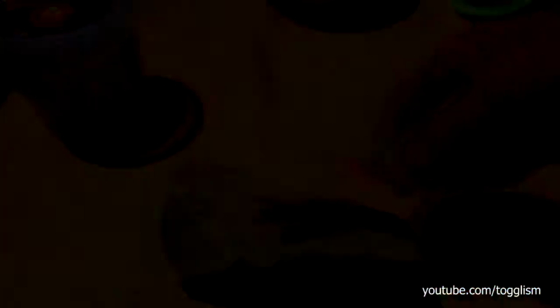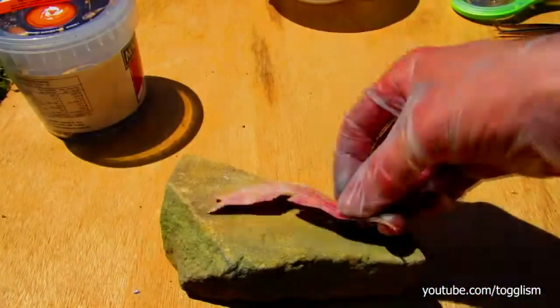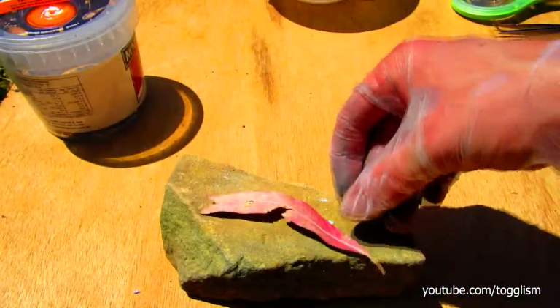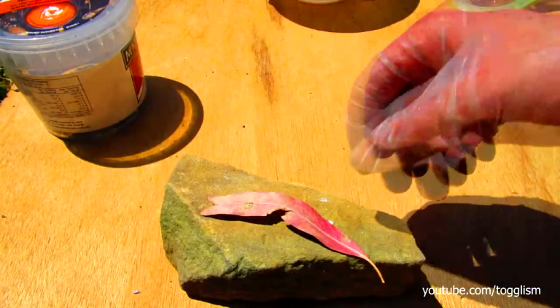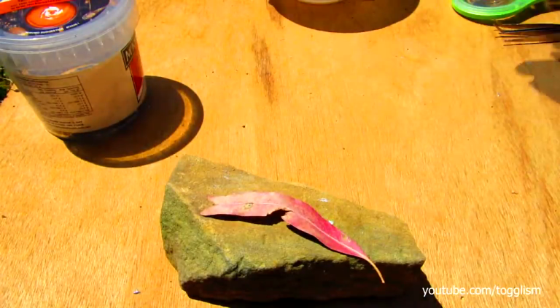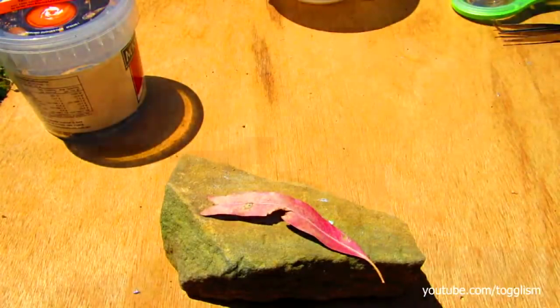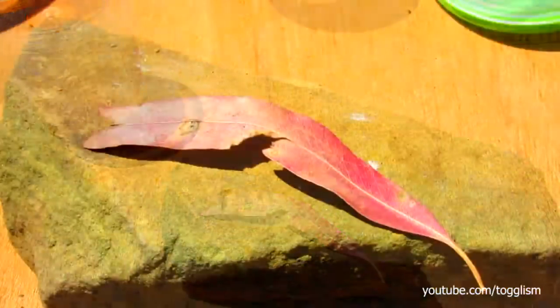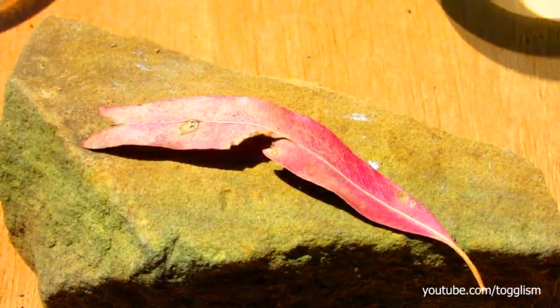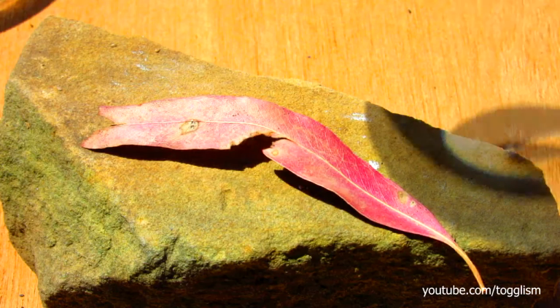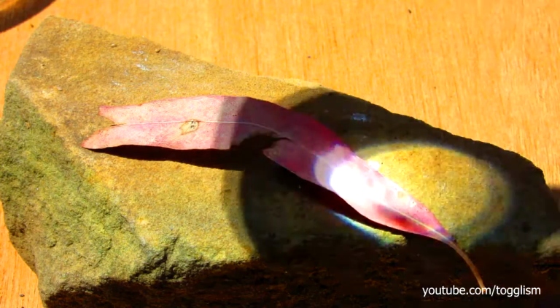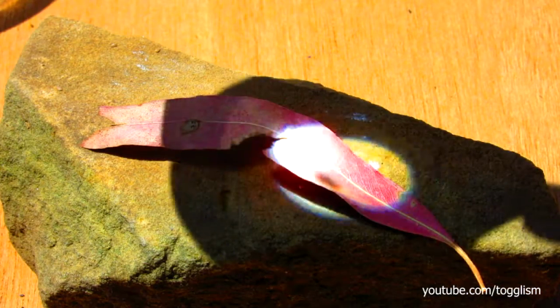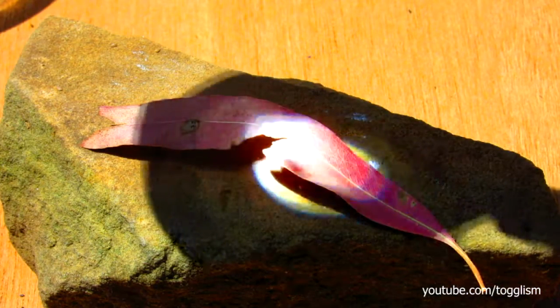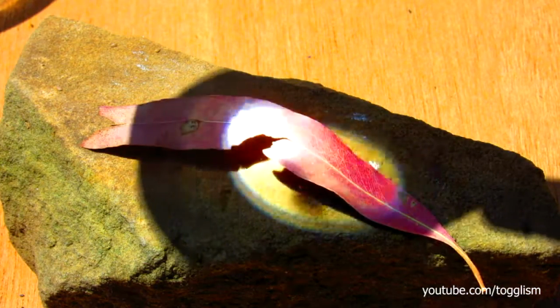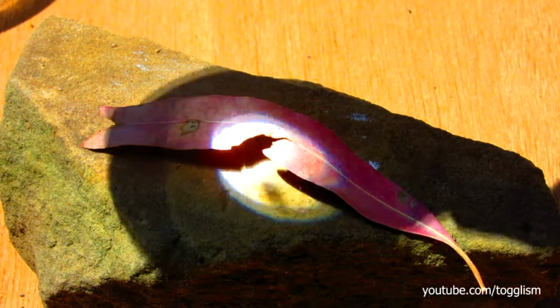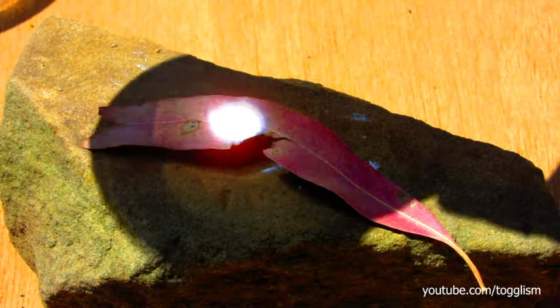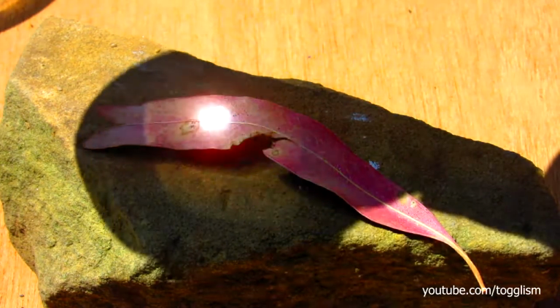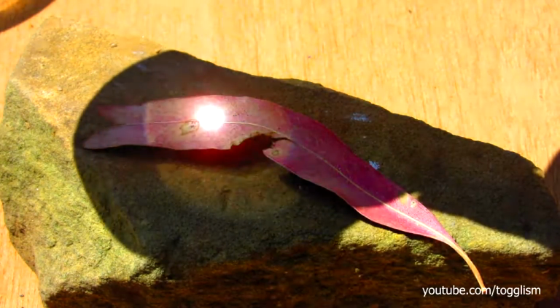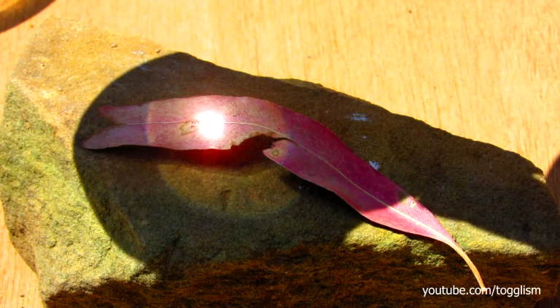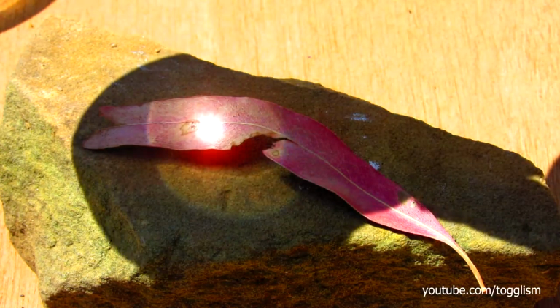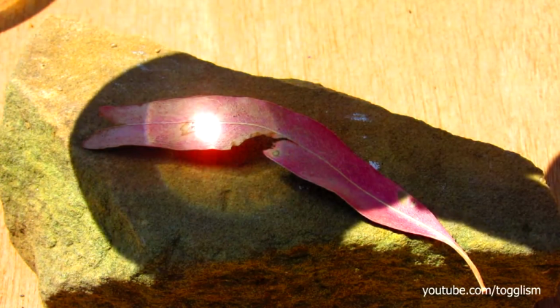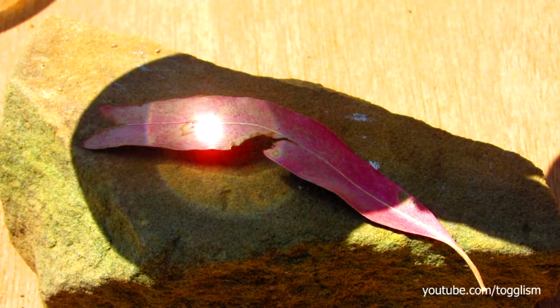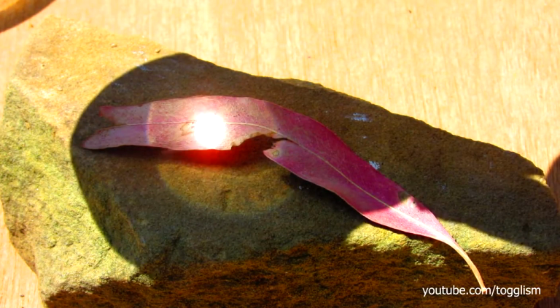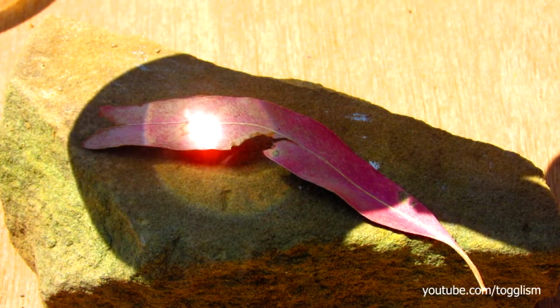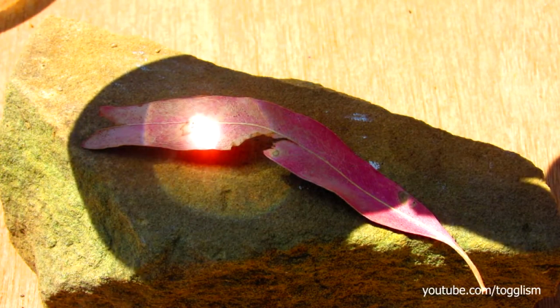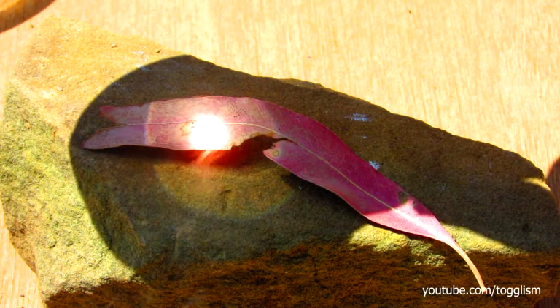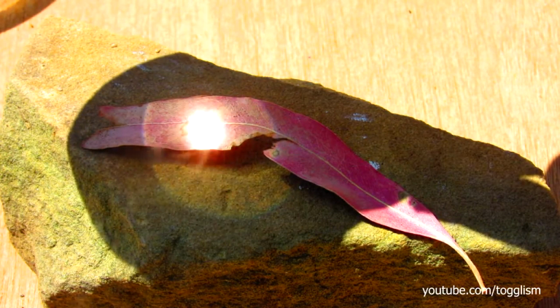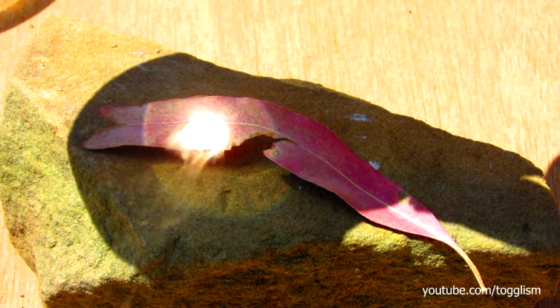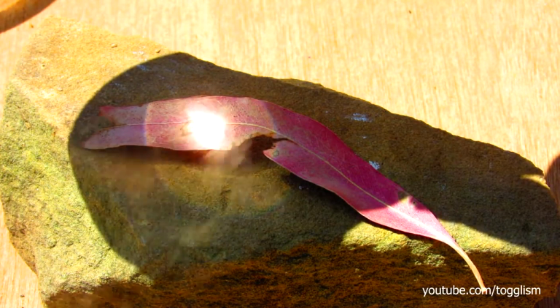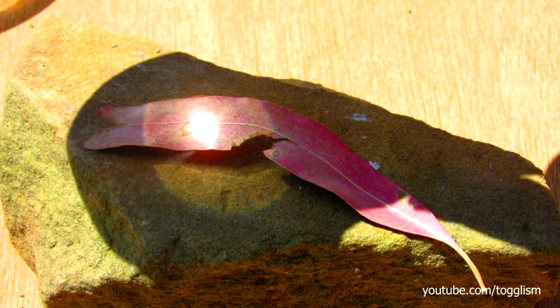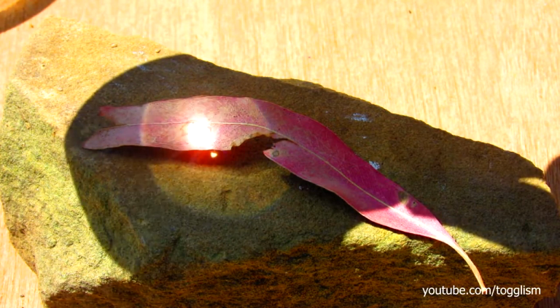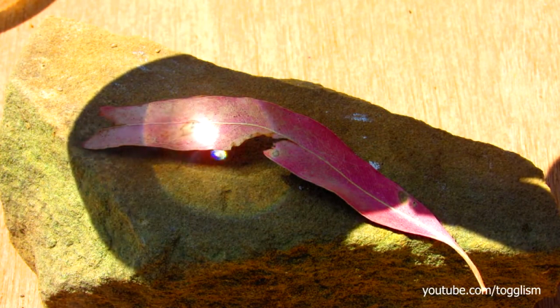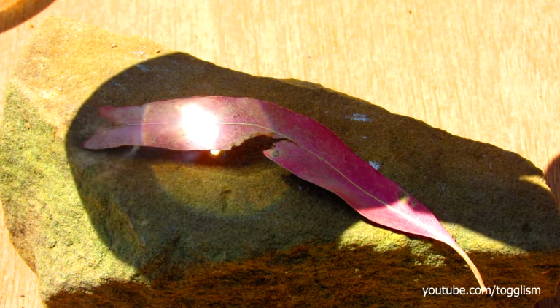Before we start melting, let's have a comparison to see how fast this leaf will burn up underneath the magnifying glass.